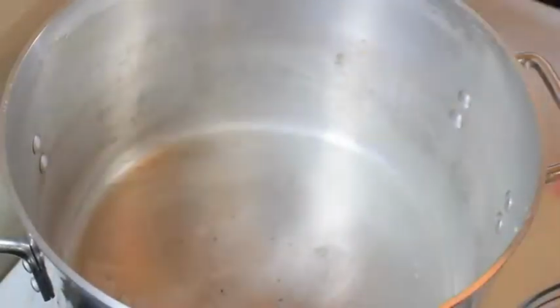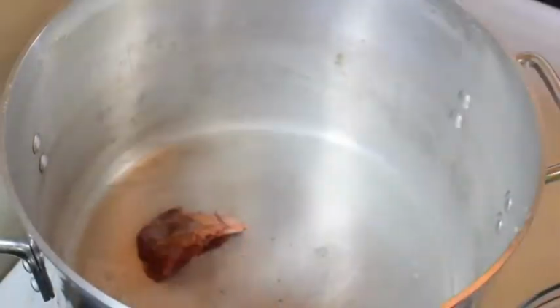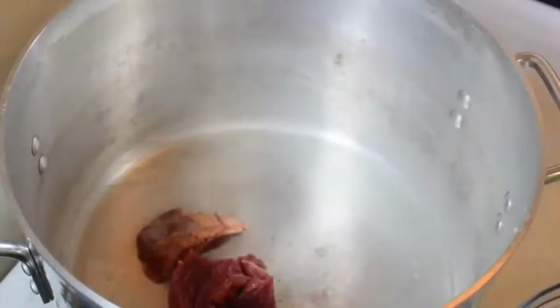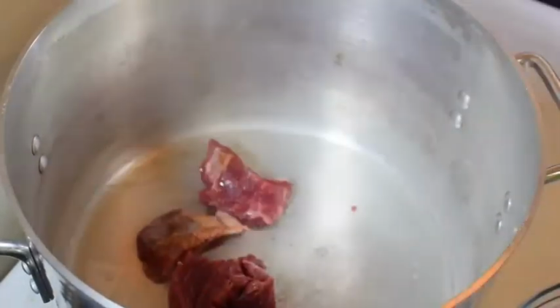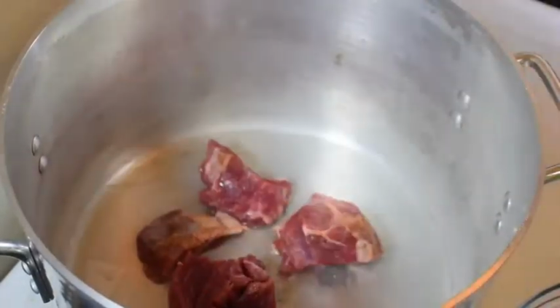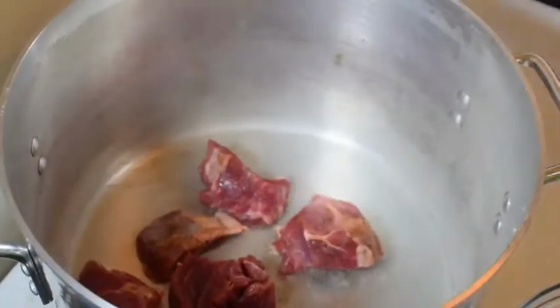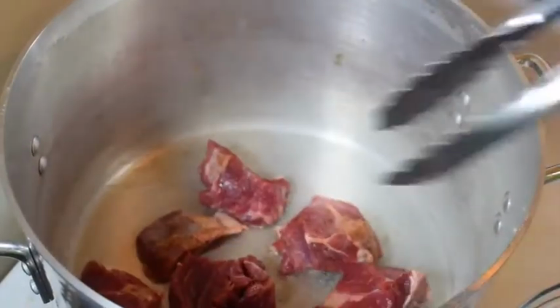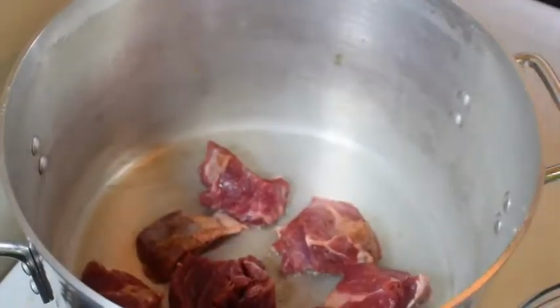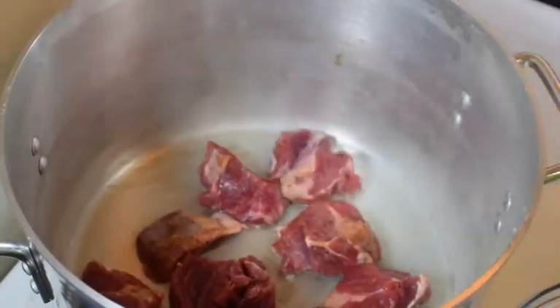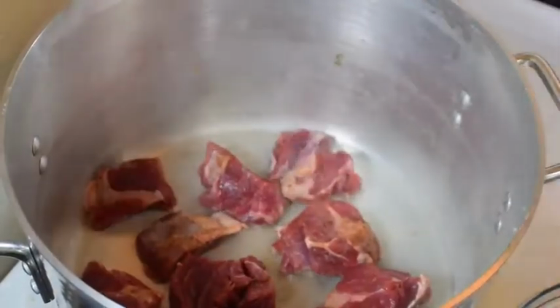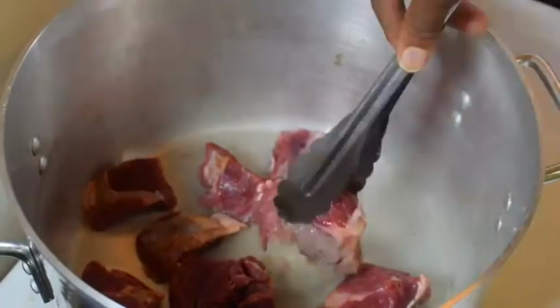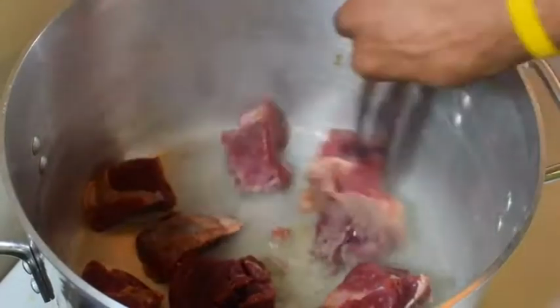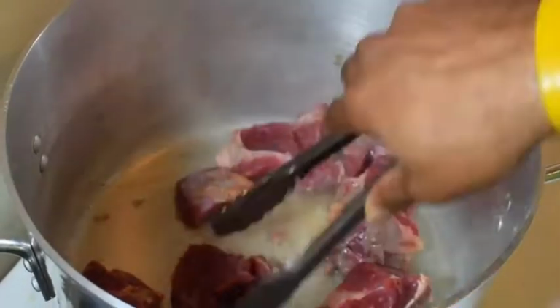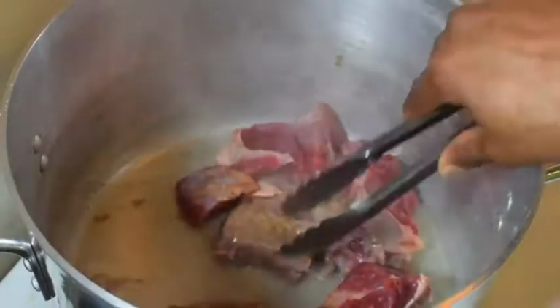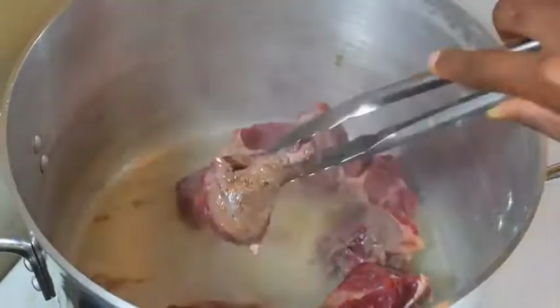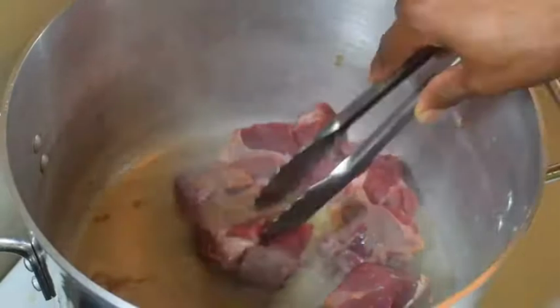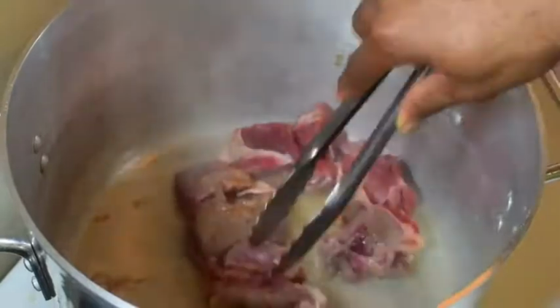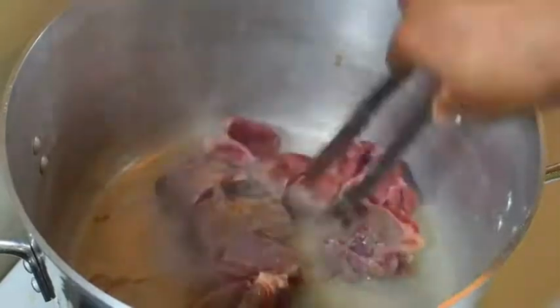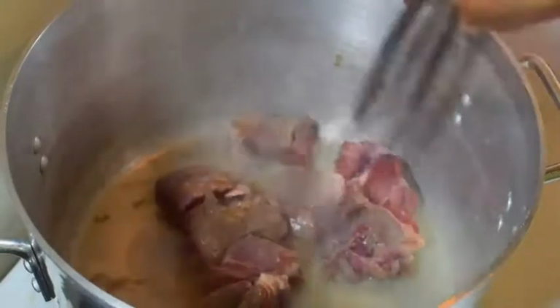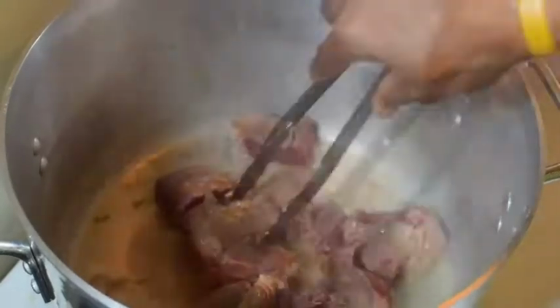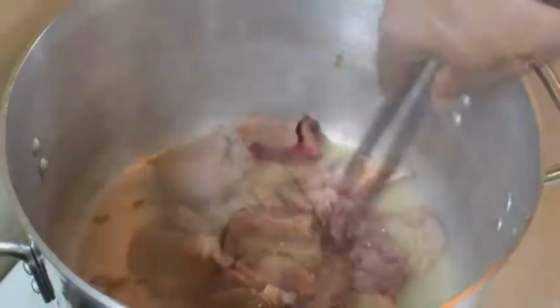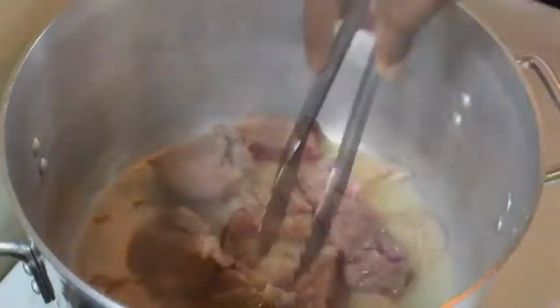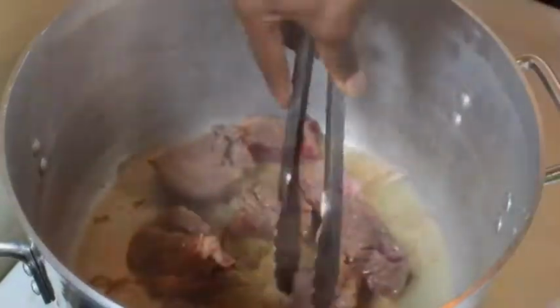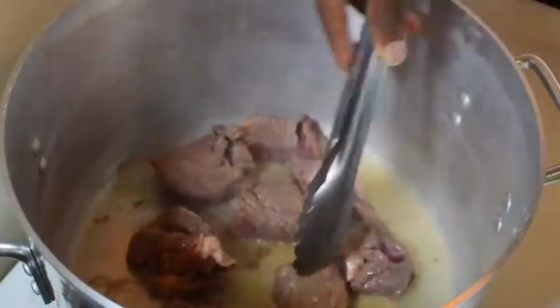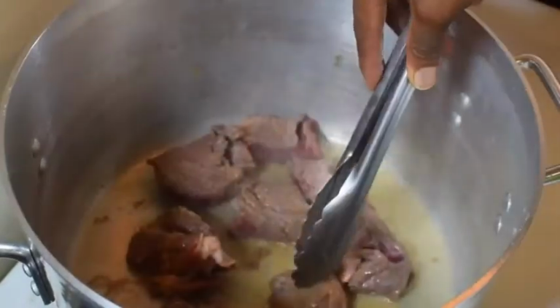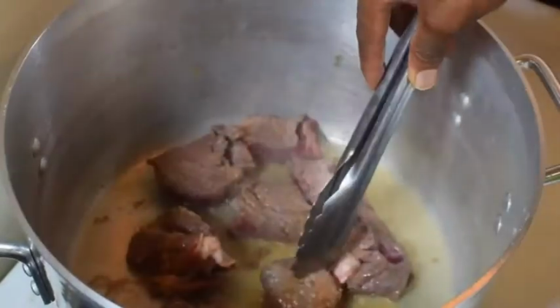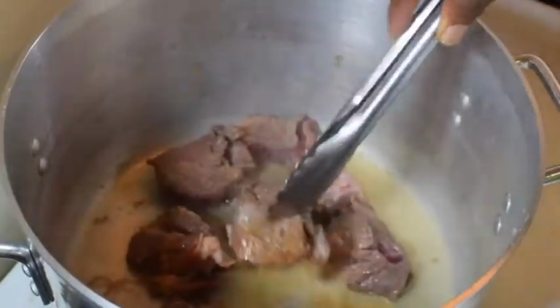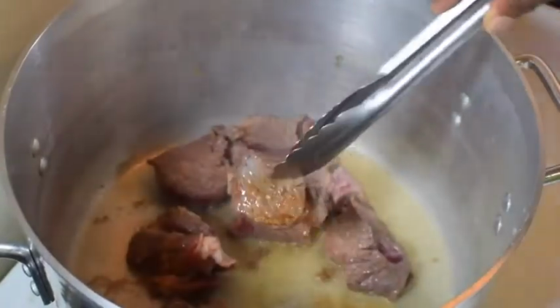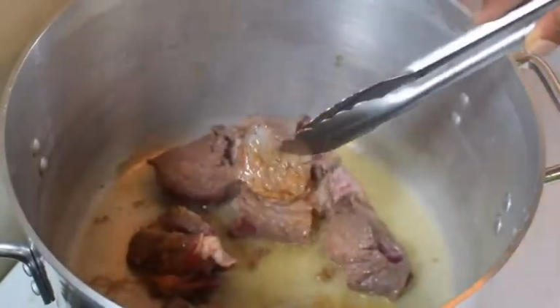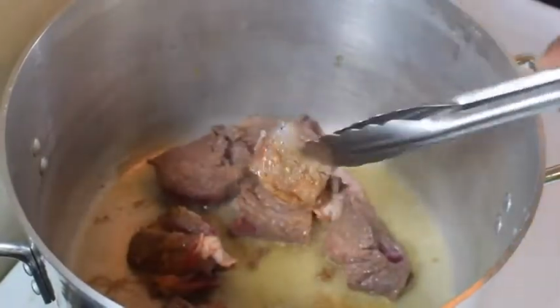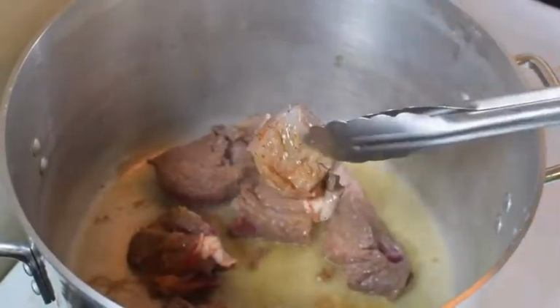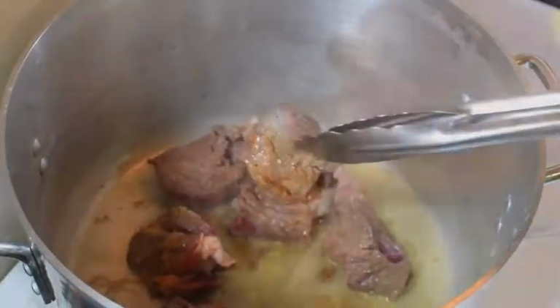In a very hot pot, let's seal all four sides until we get a nice golden brown color.